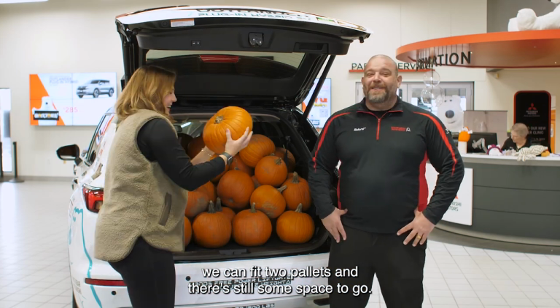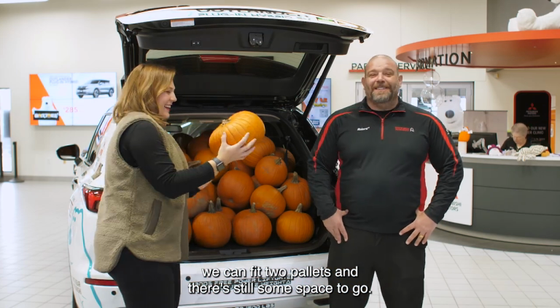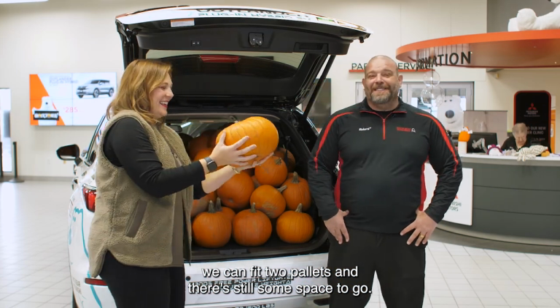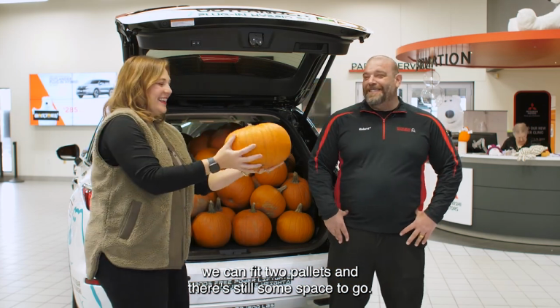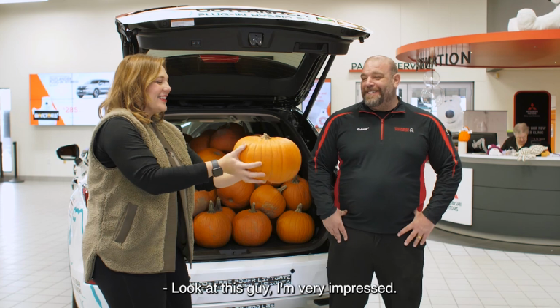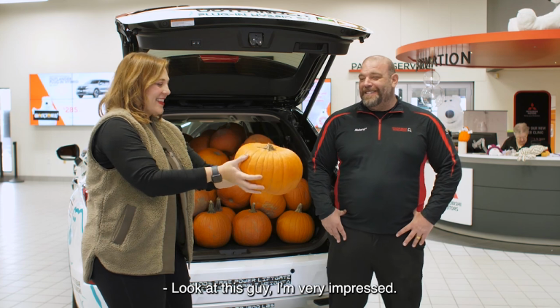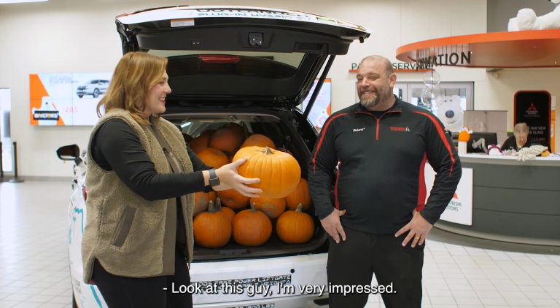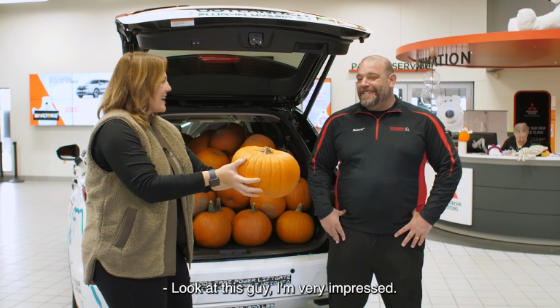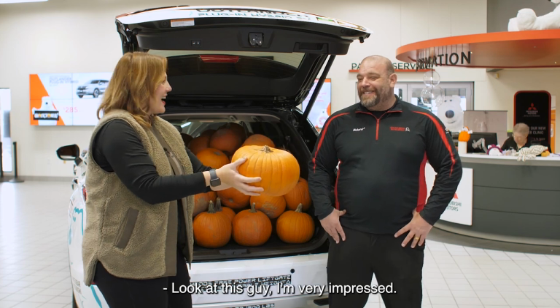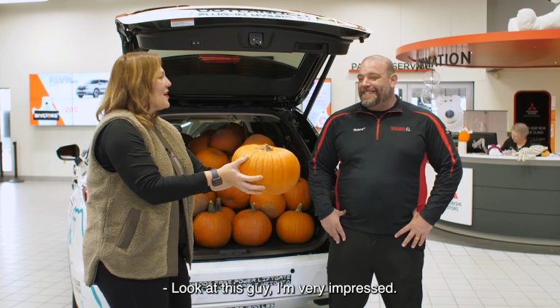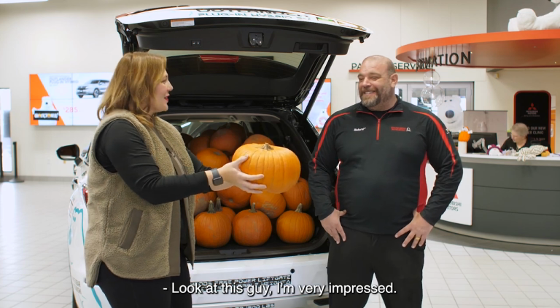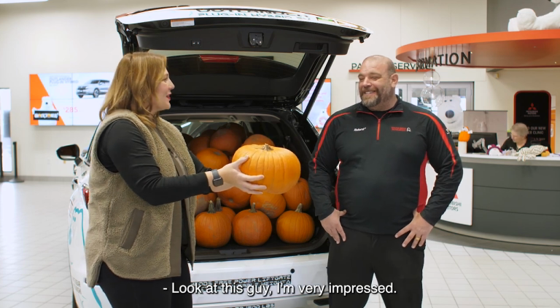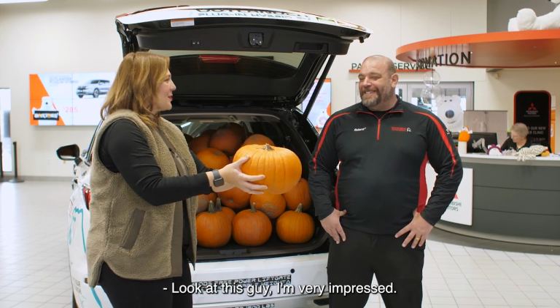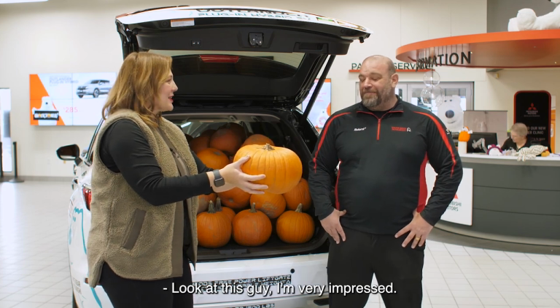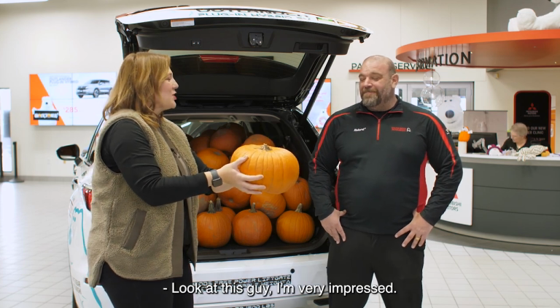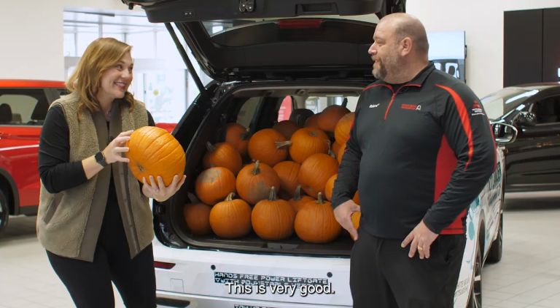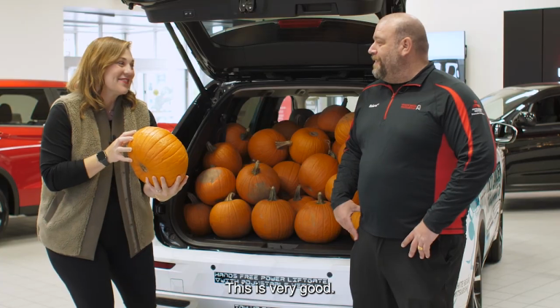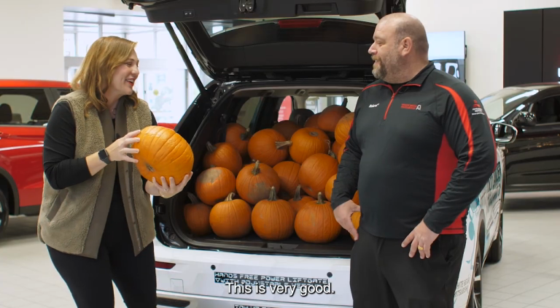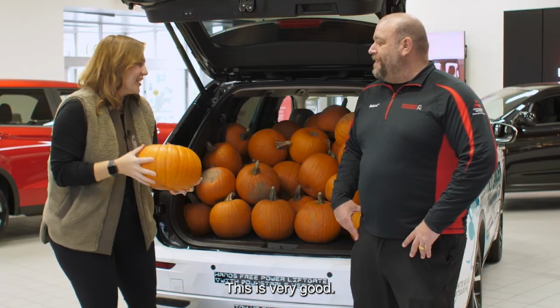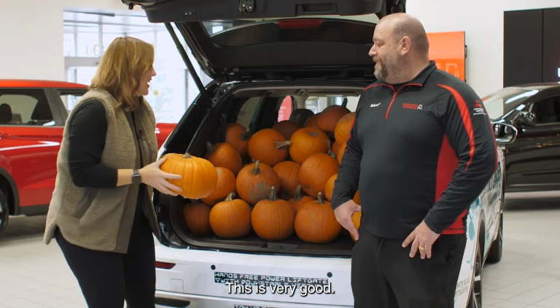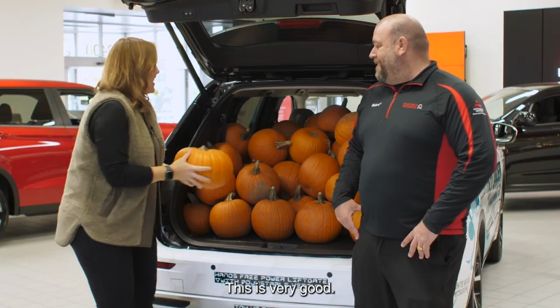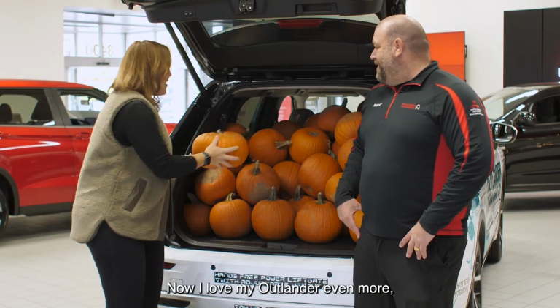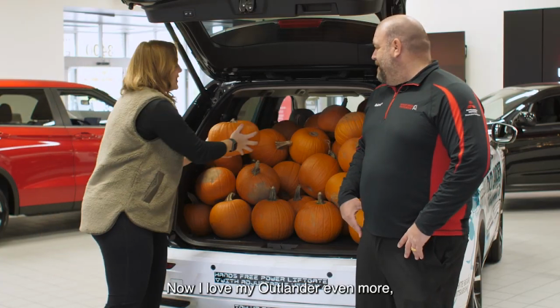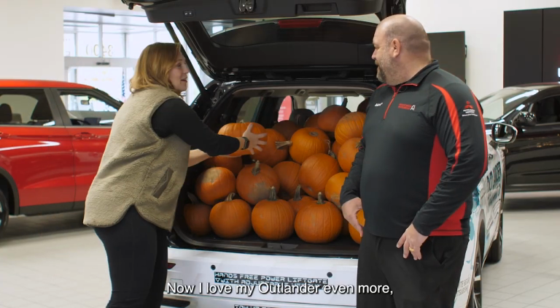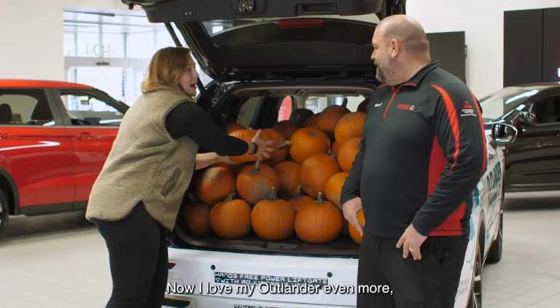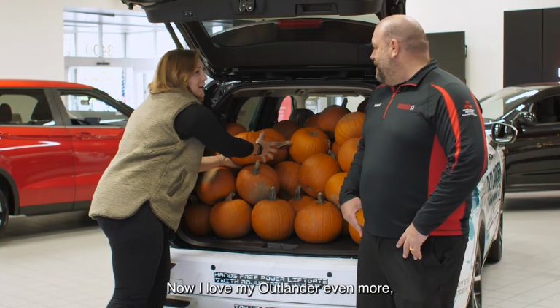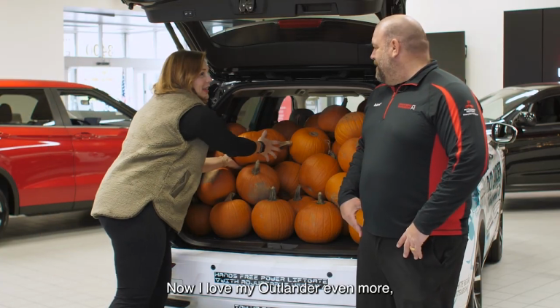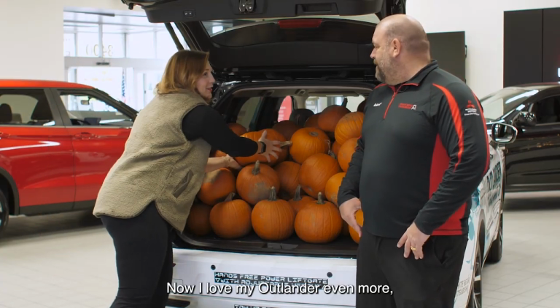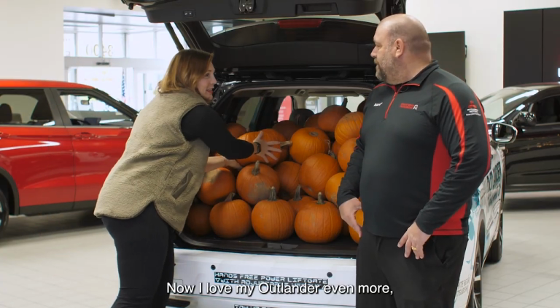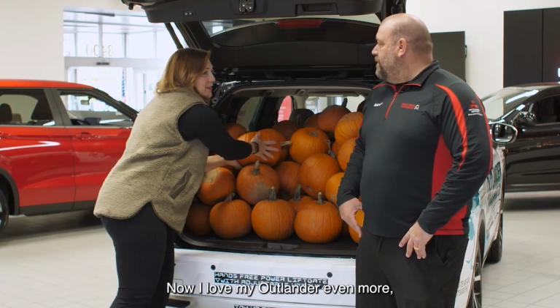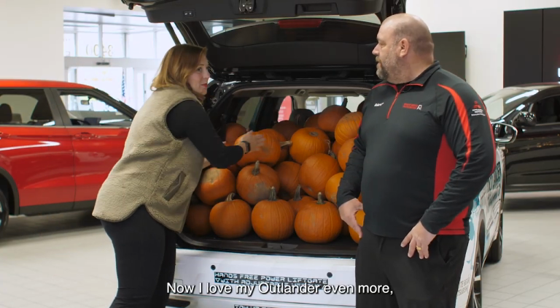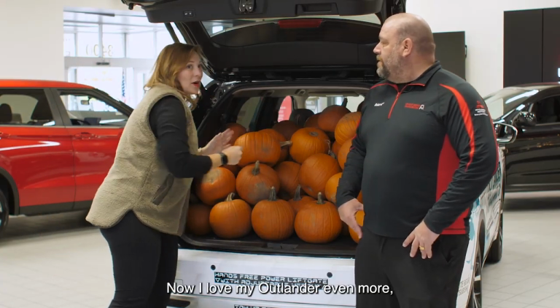So look at this guy. I'm very impressed. This is very good. Now I love my Outlander even more.